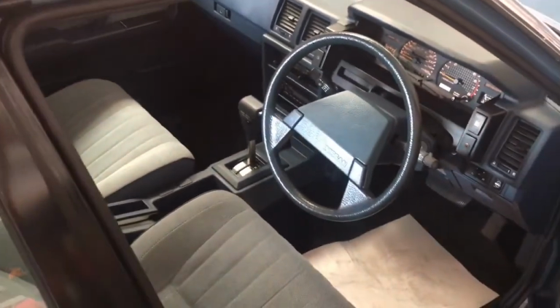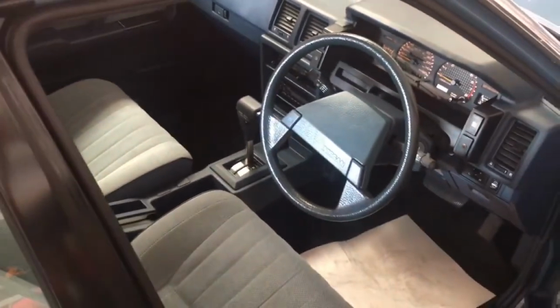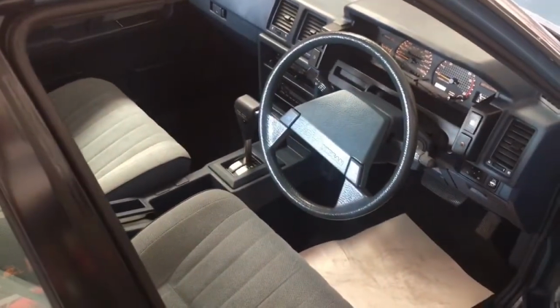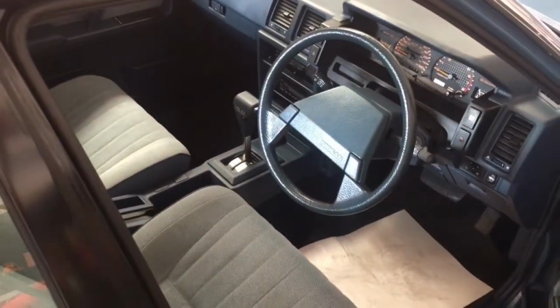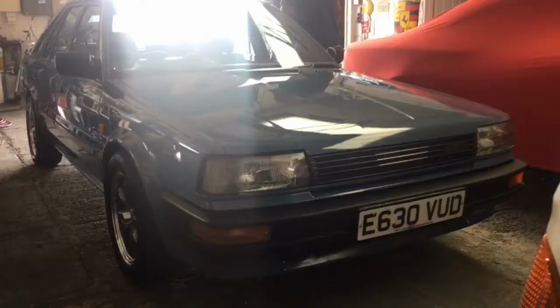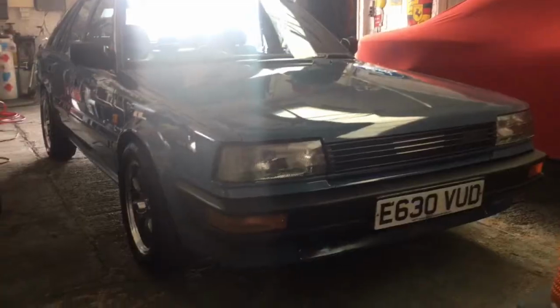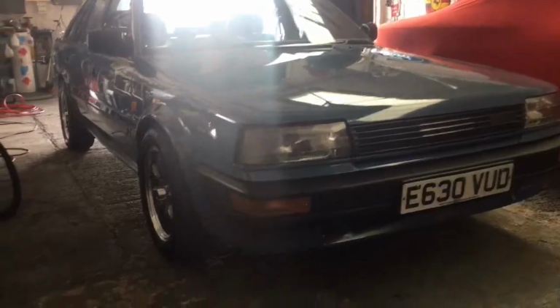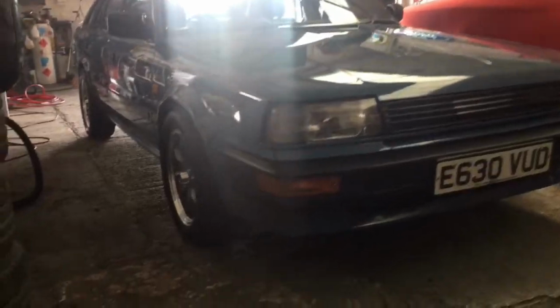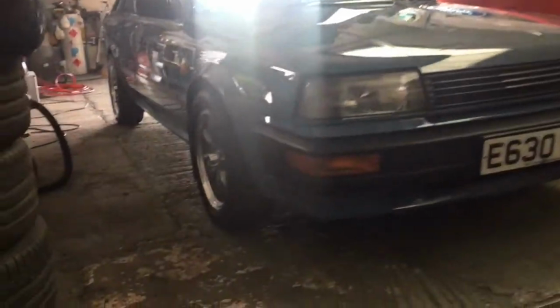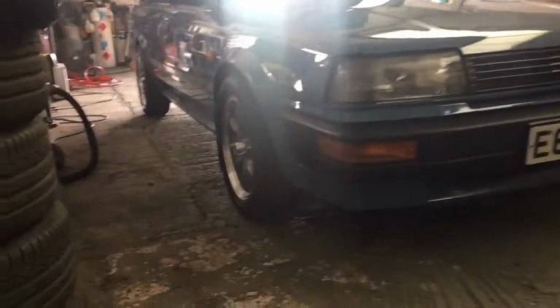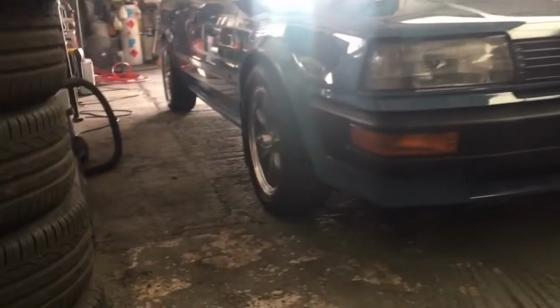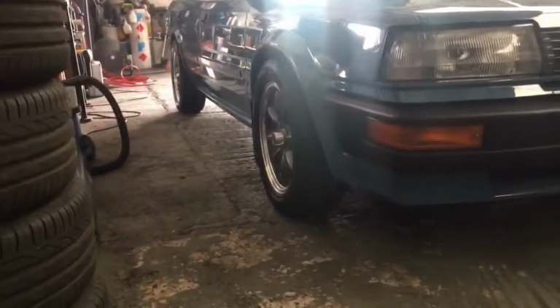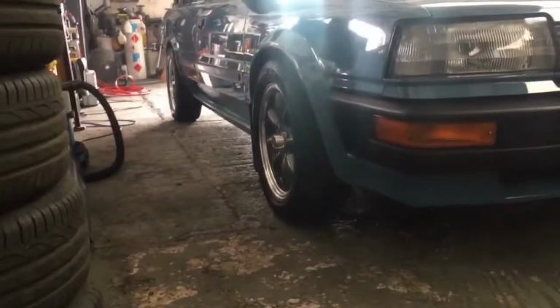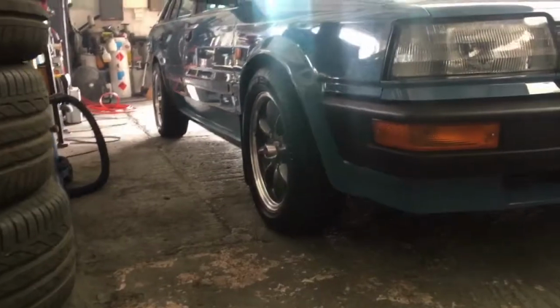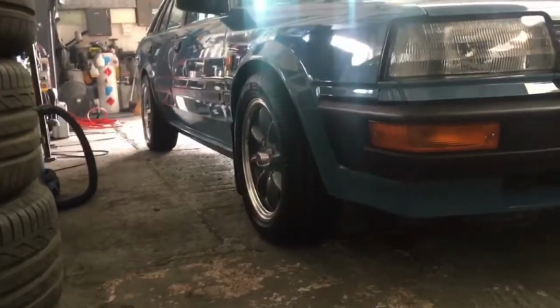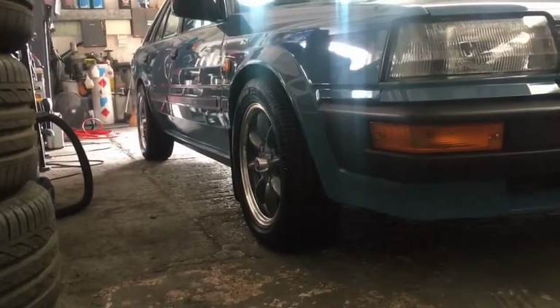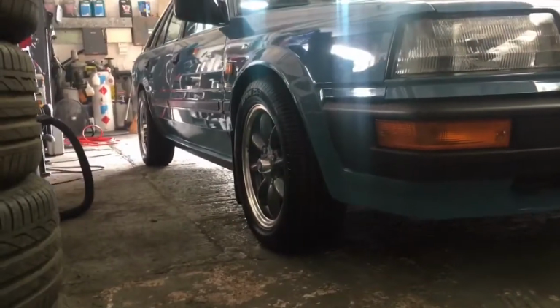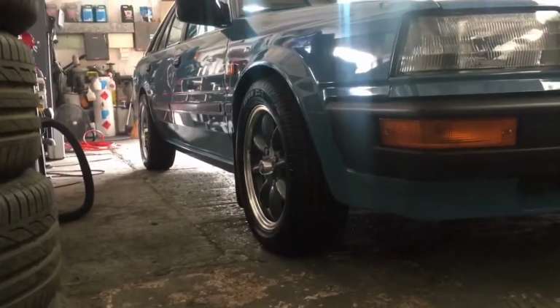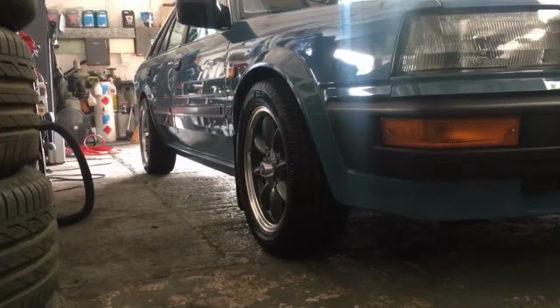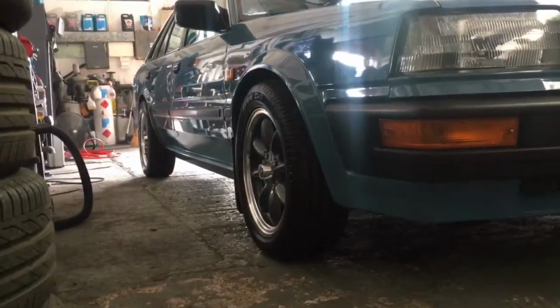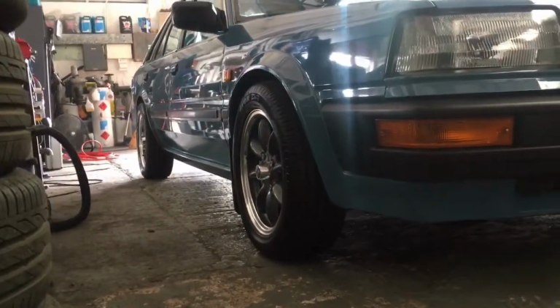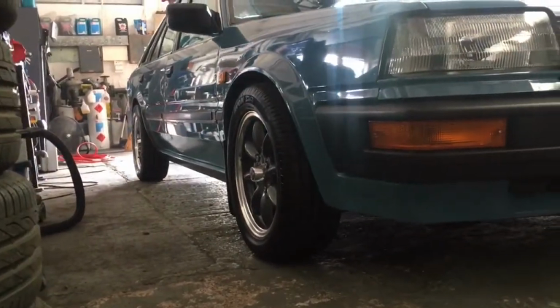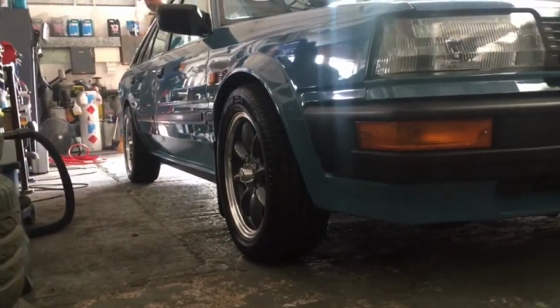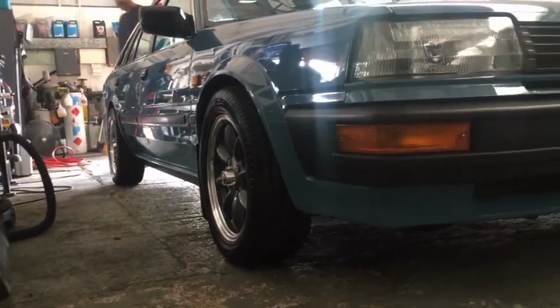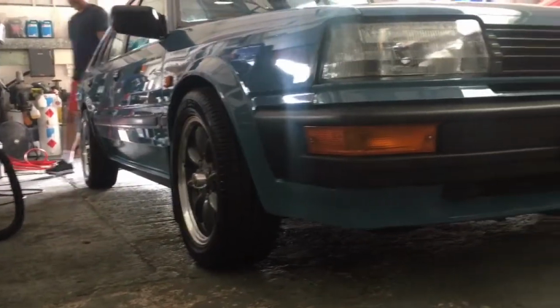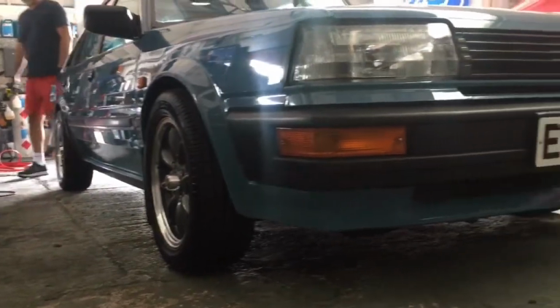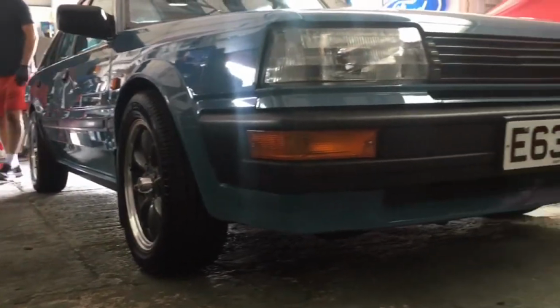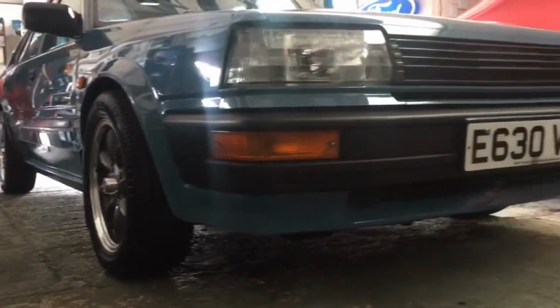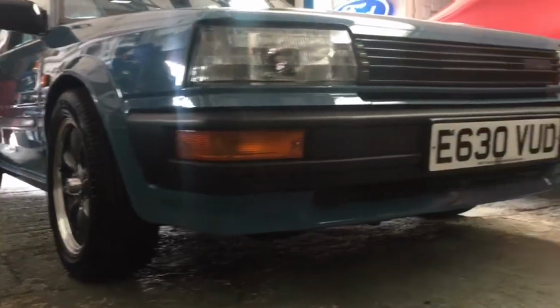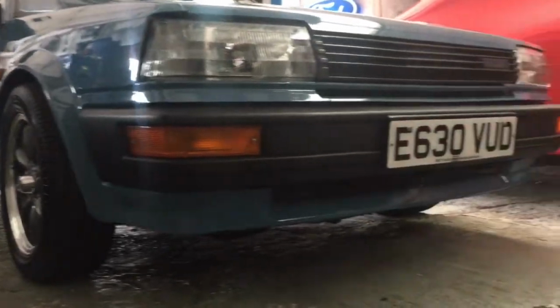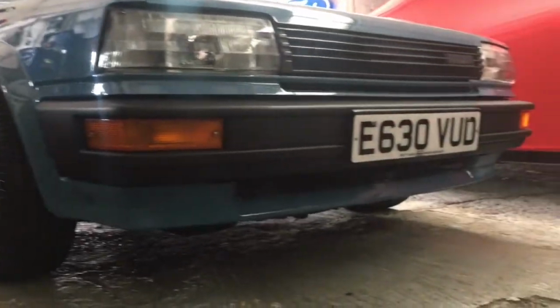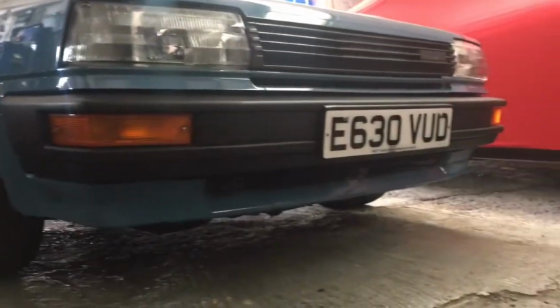This is one car you want to have. Look at it, look at it - it's a rare colour.